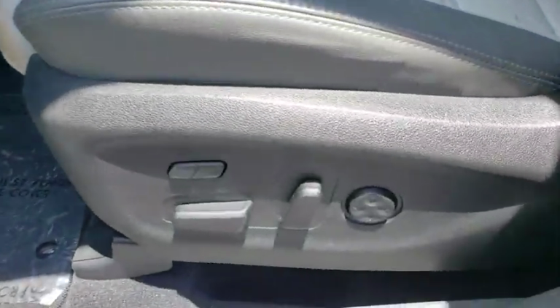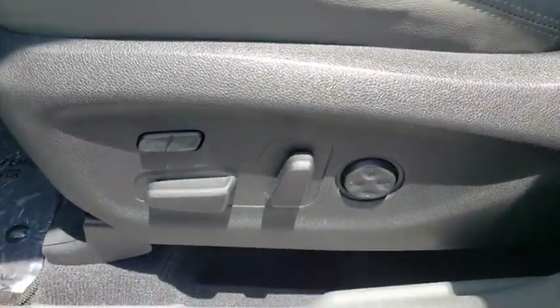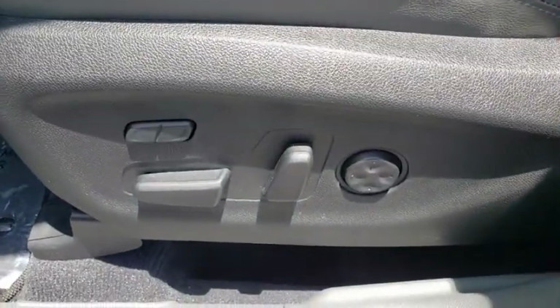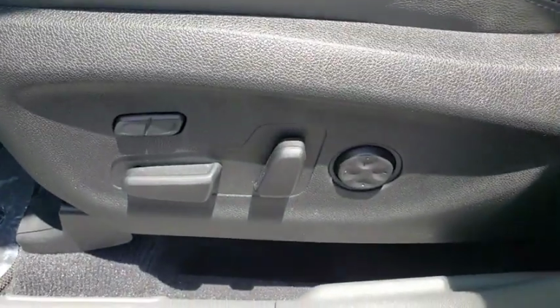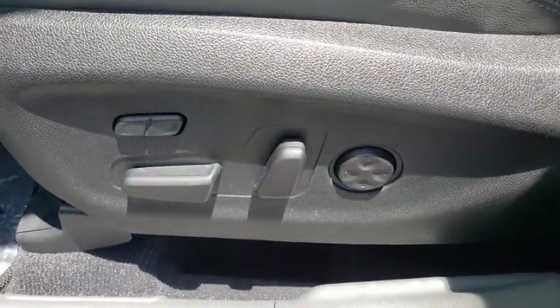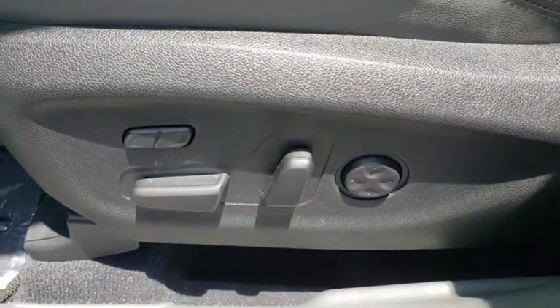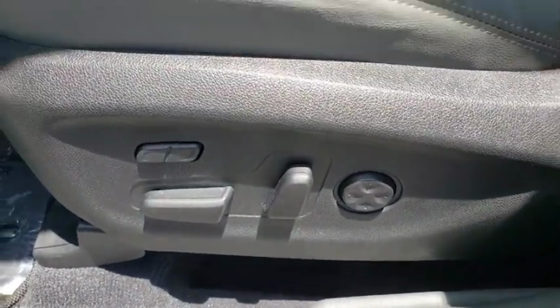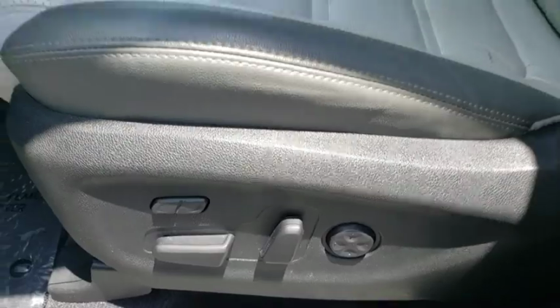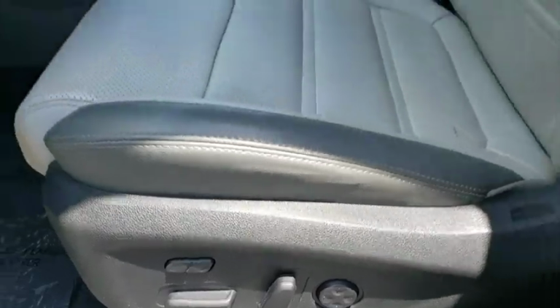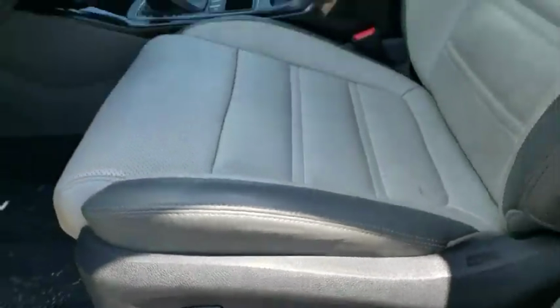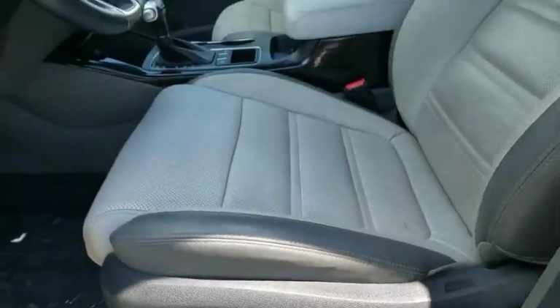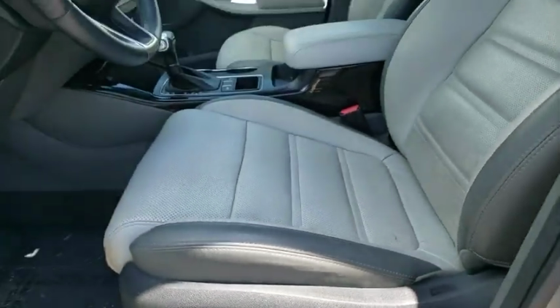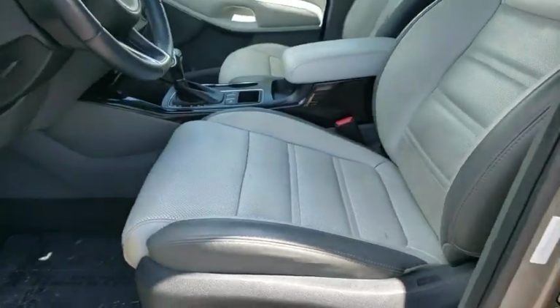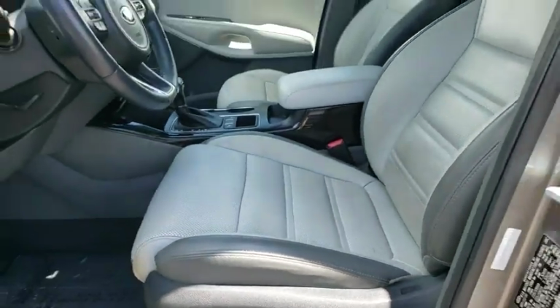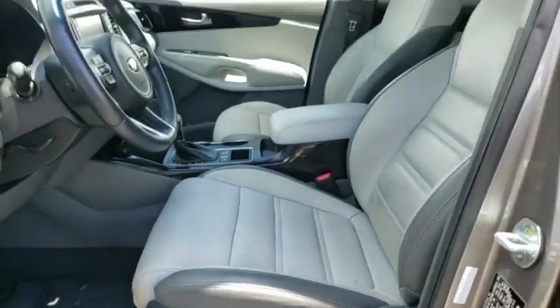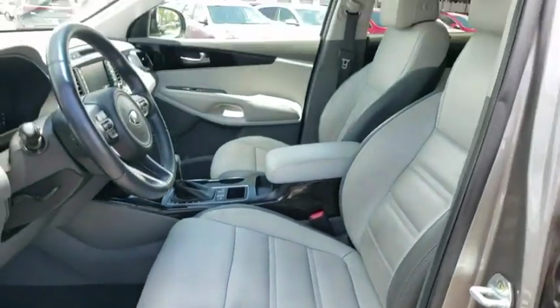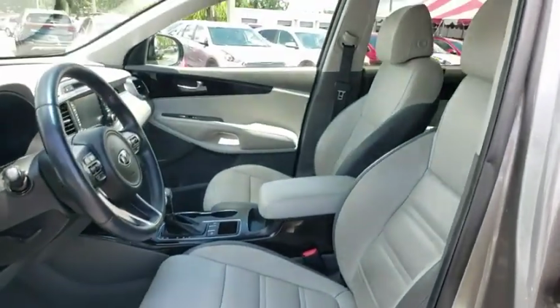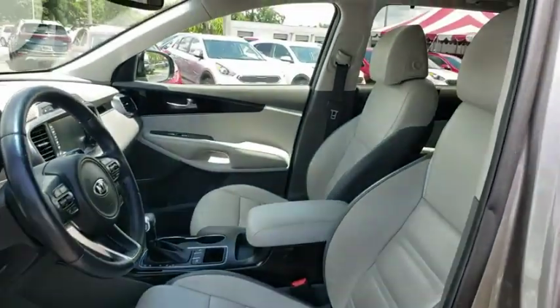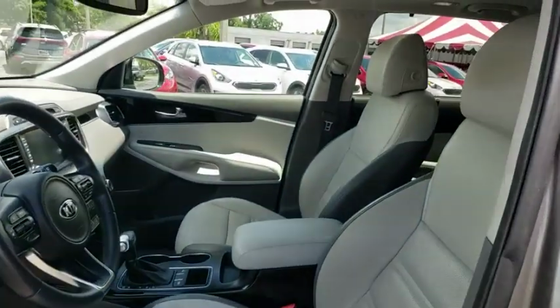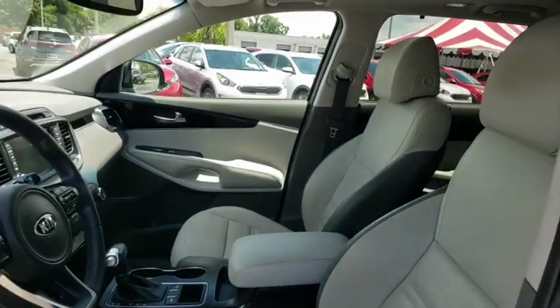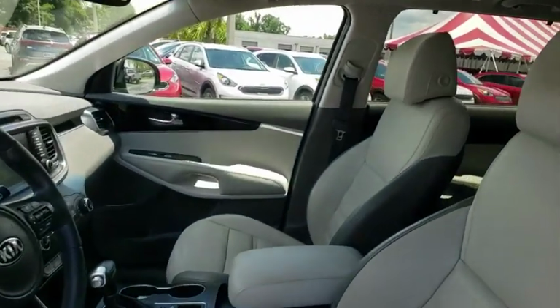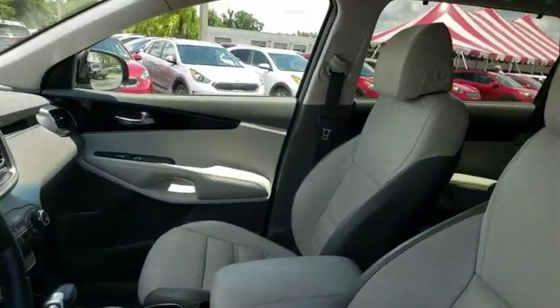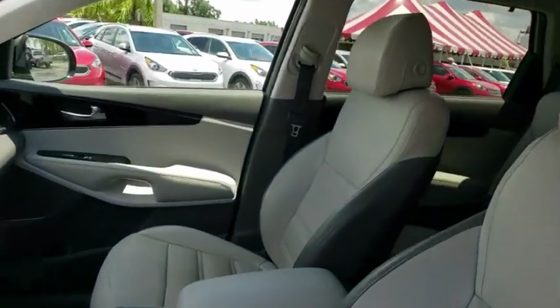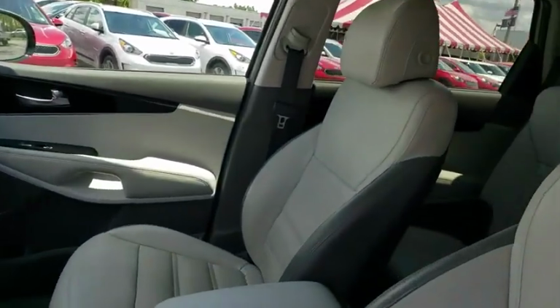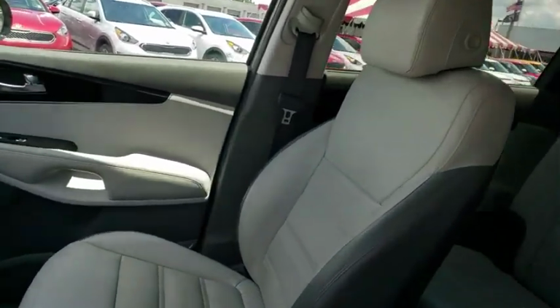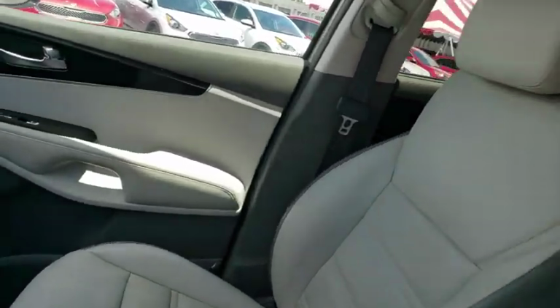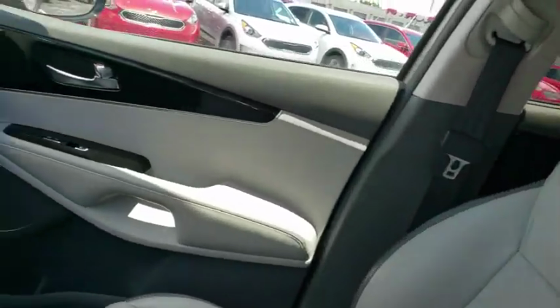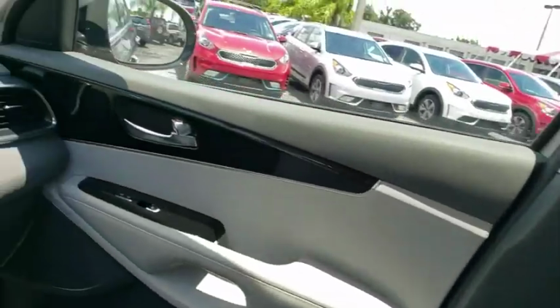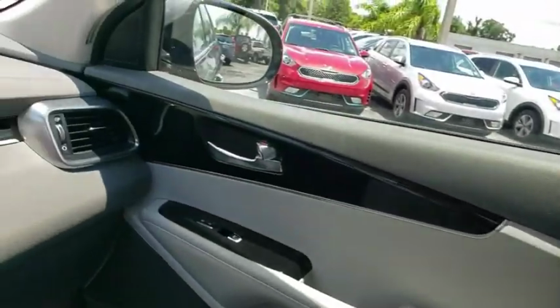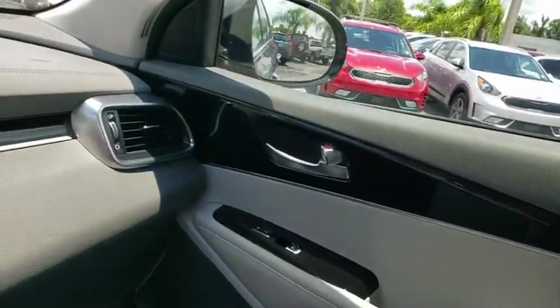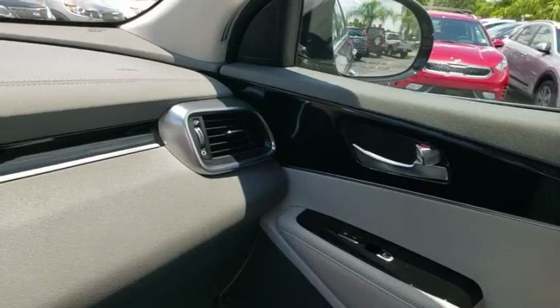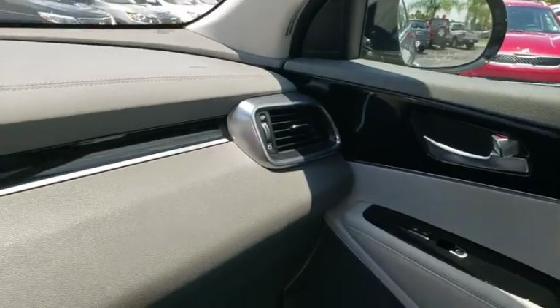Auto dimming rear view mirror, keyless start, hard disc drive media storage, cruise control. Come see the car for yourself.